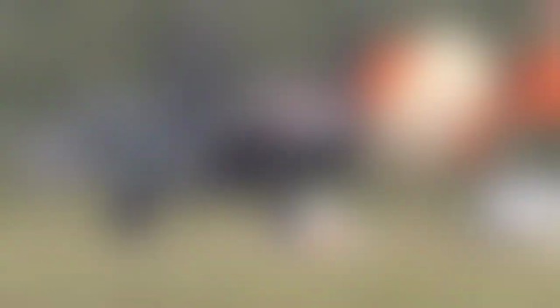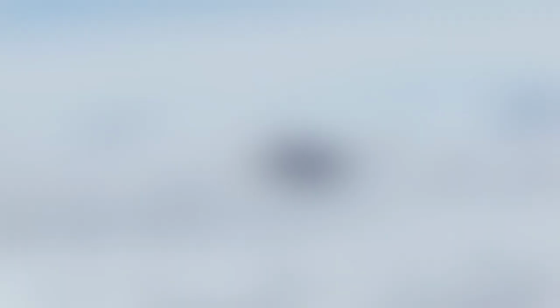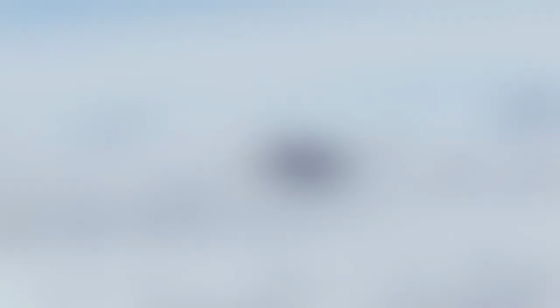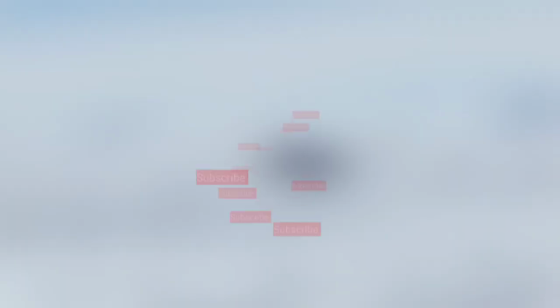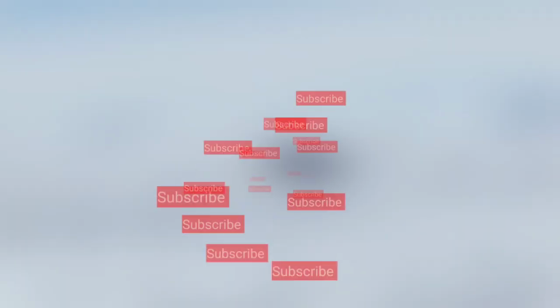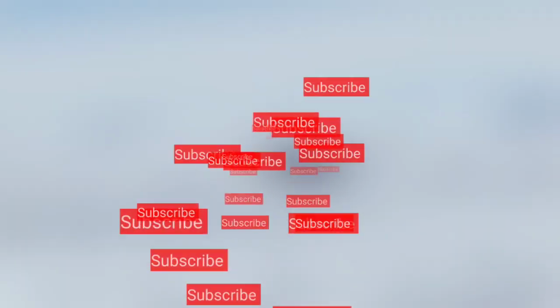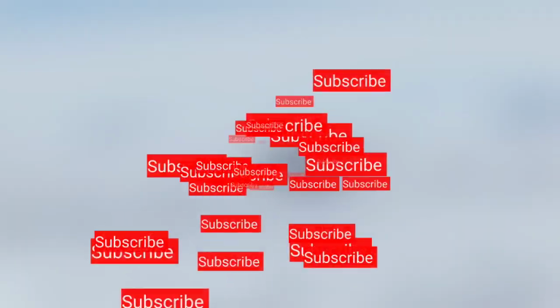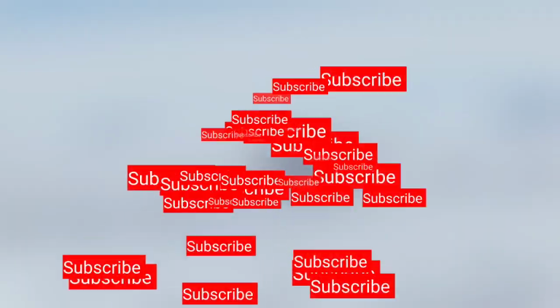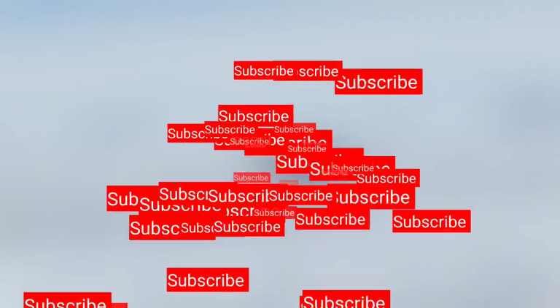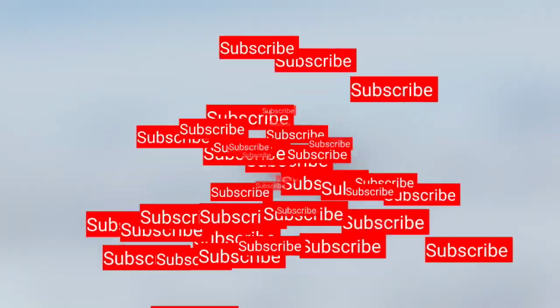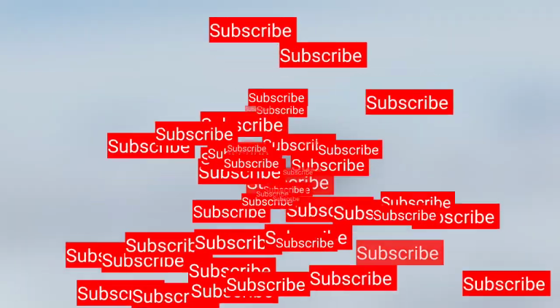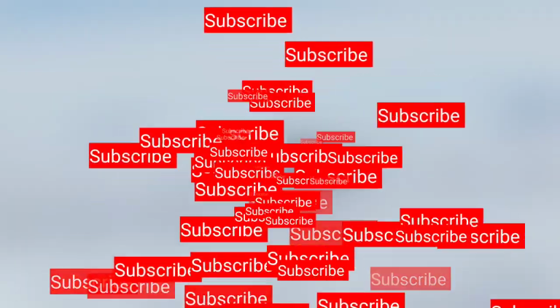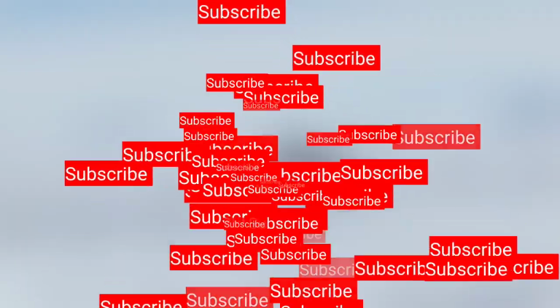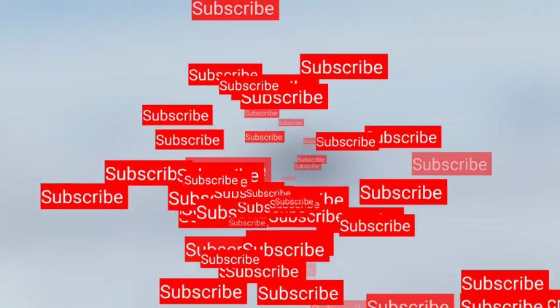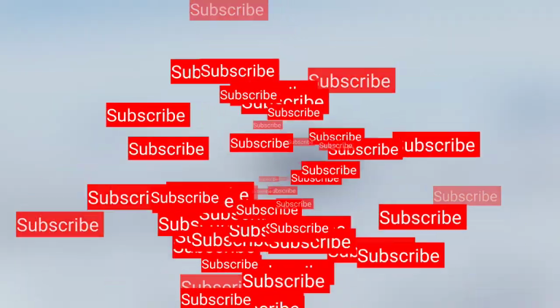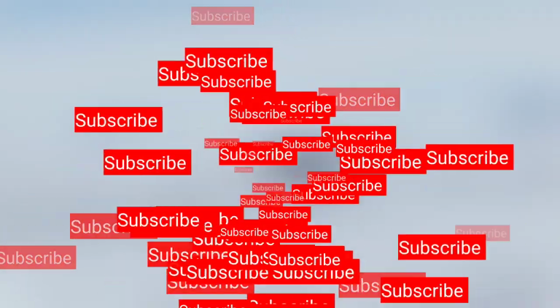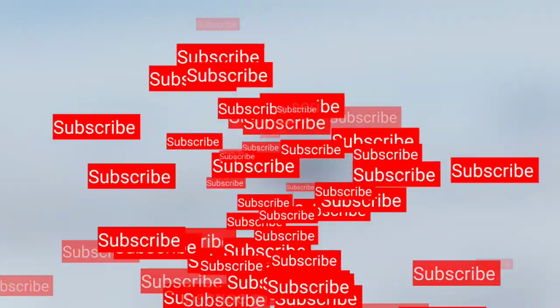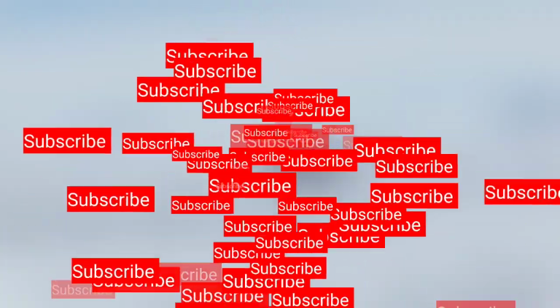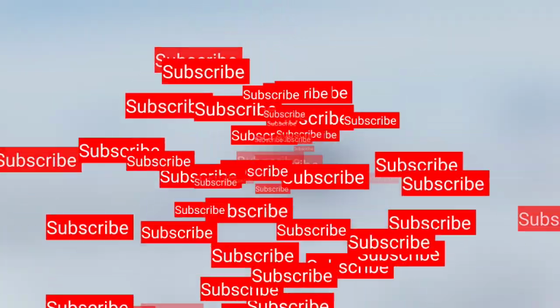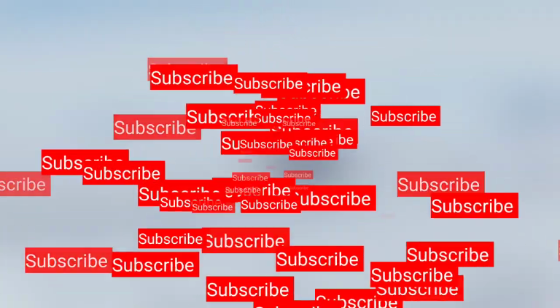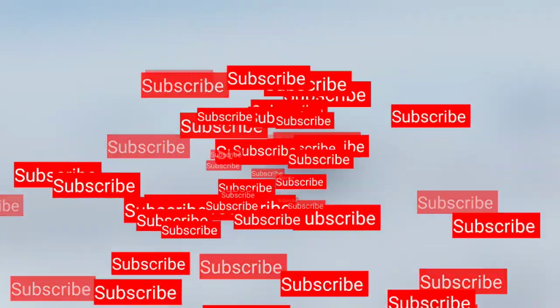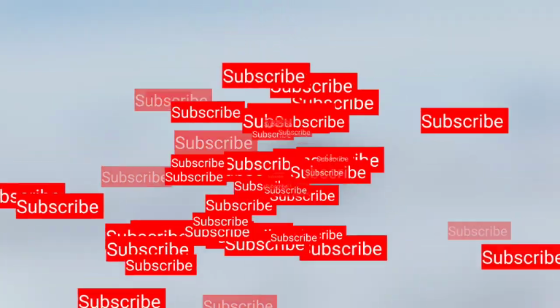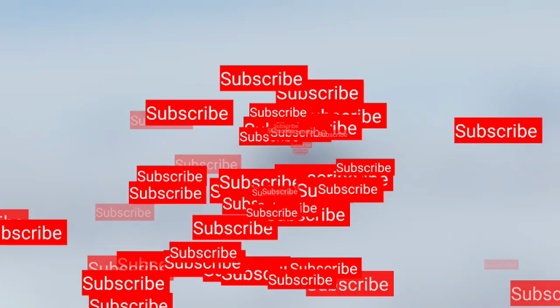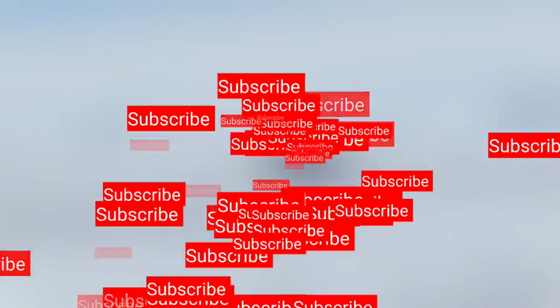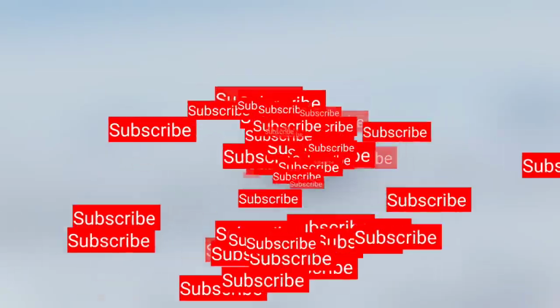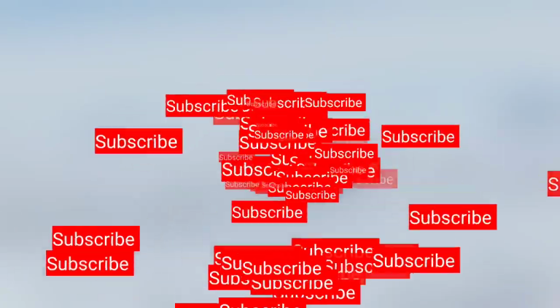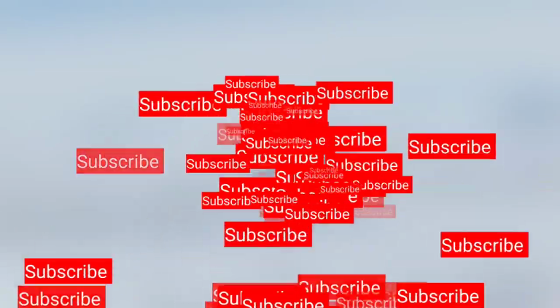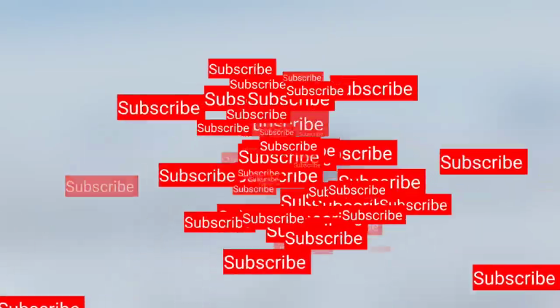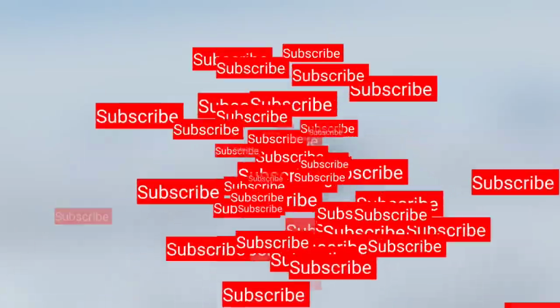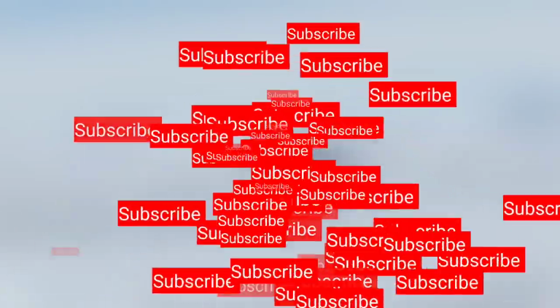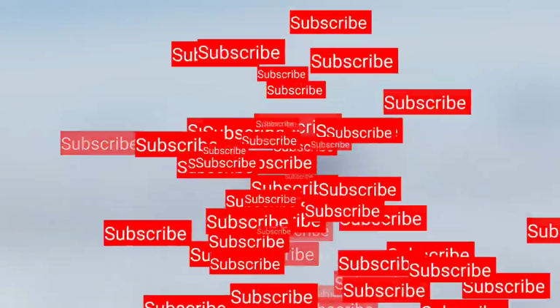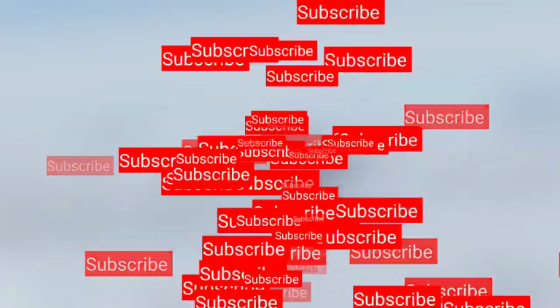Thanks for watching. For more interesting videos, subscribe to the channel.